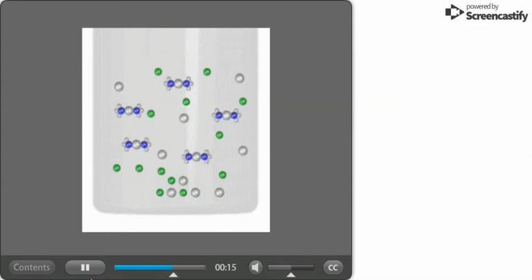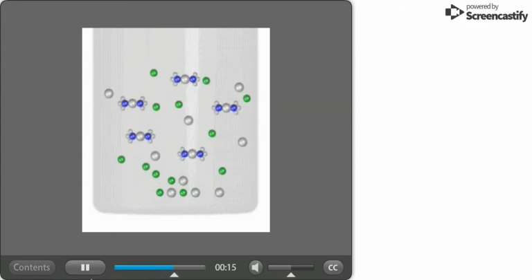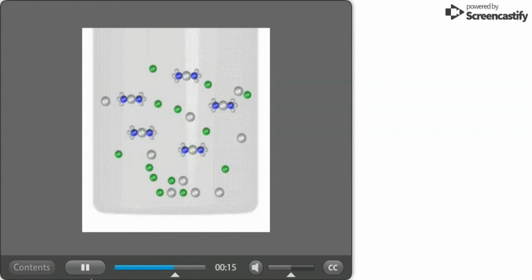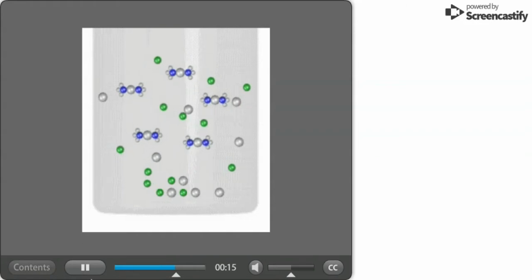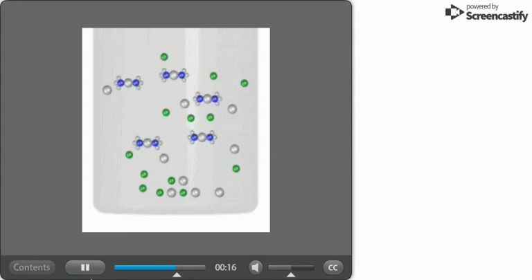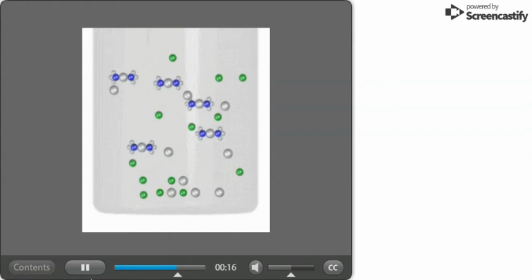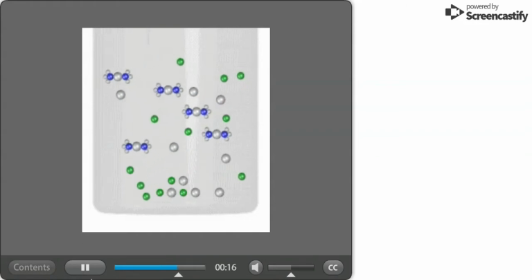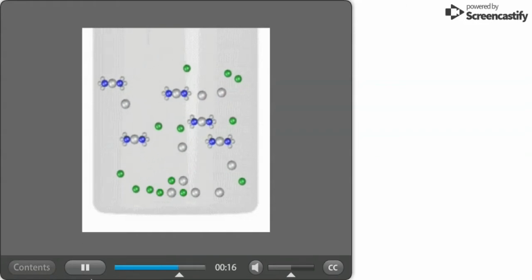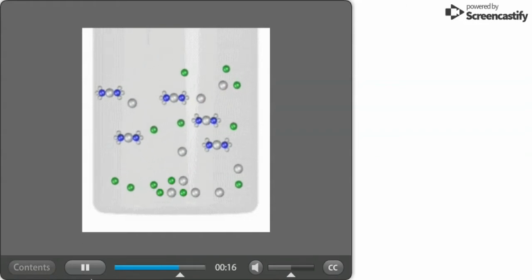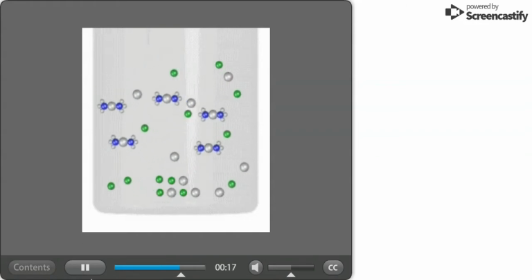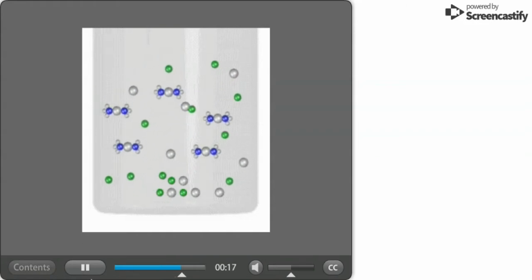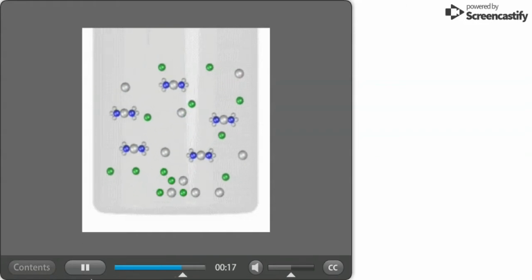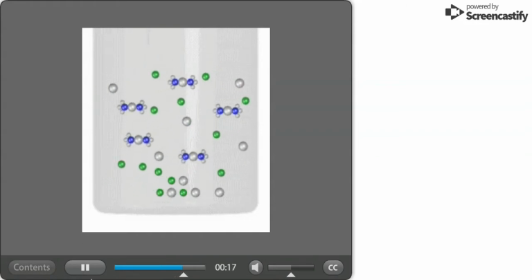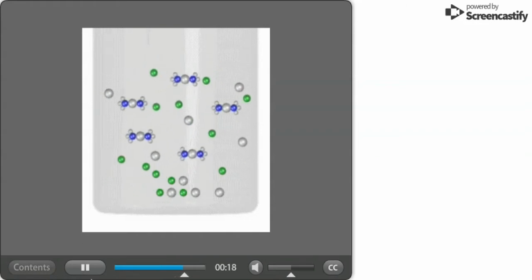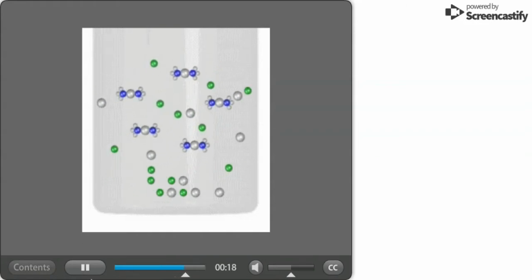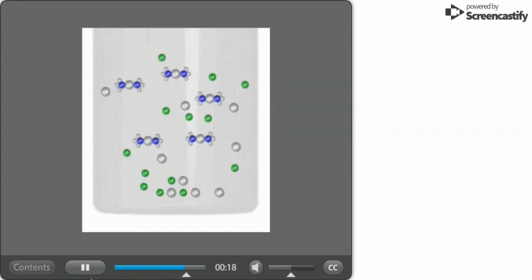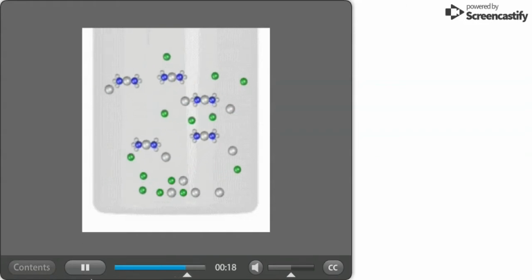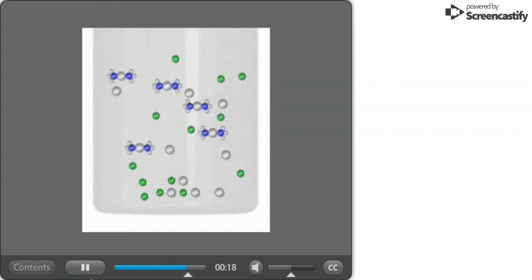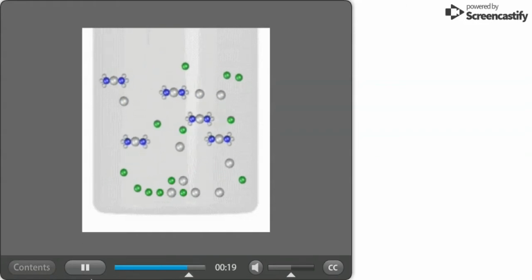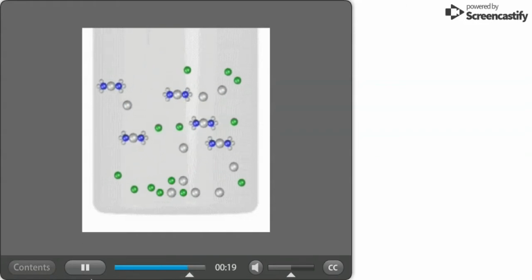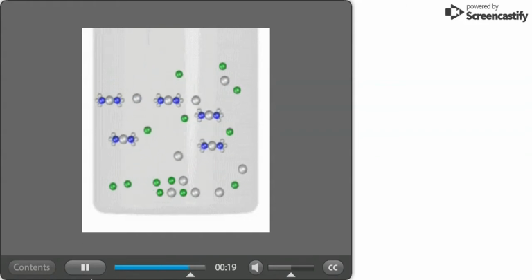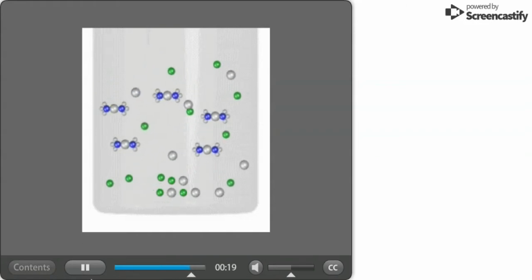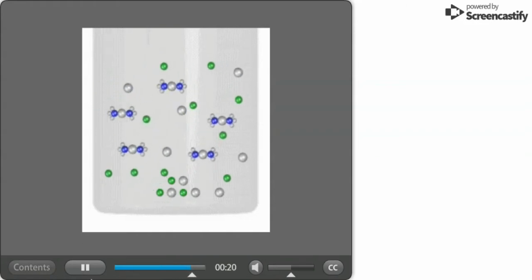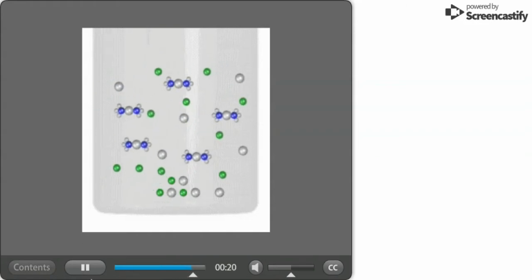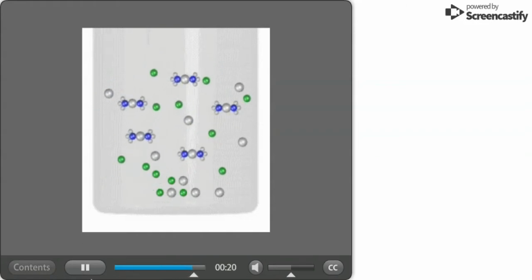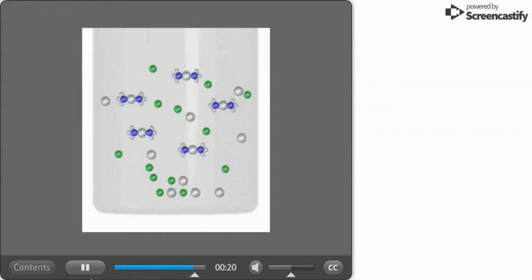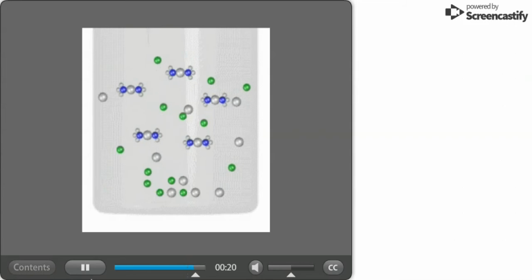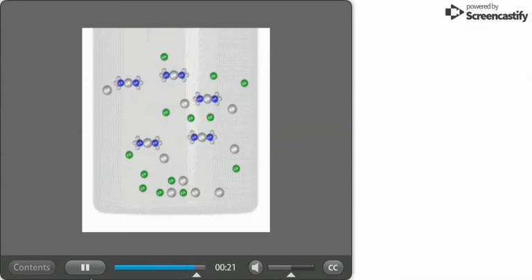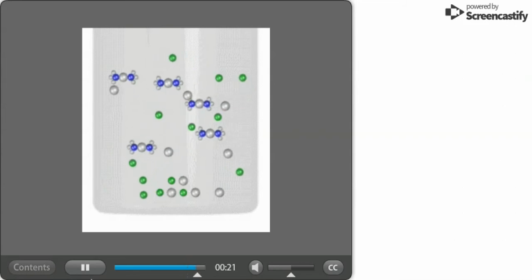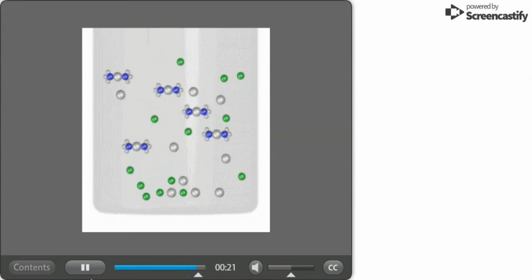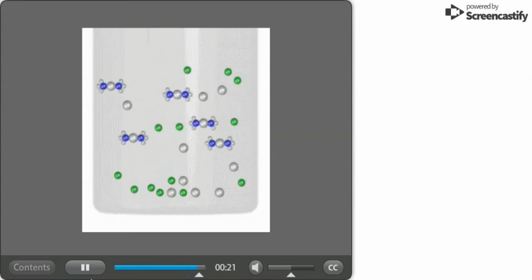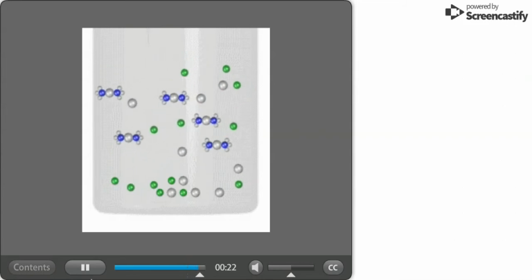Formation of the complex lowers the concentration of silver in solution, which changes the solubility equilibrium.